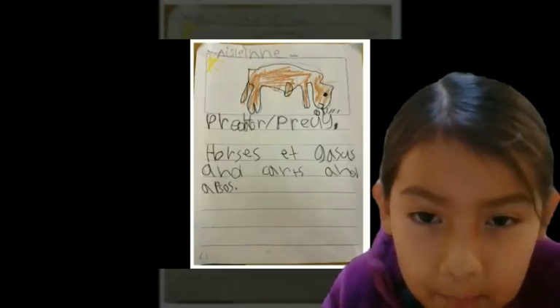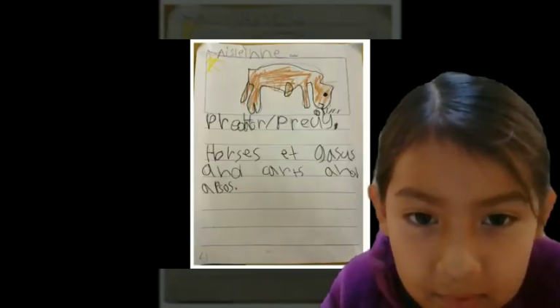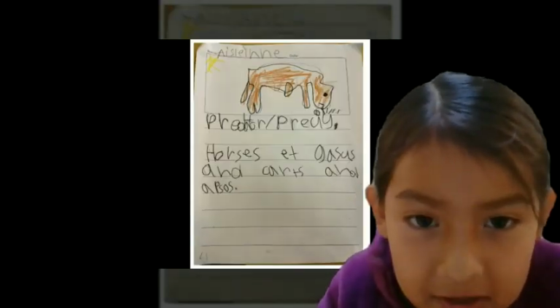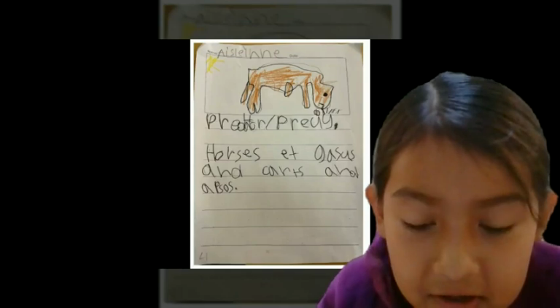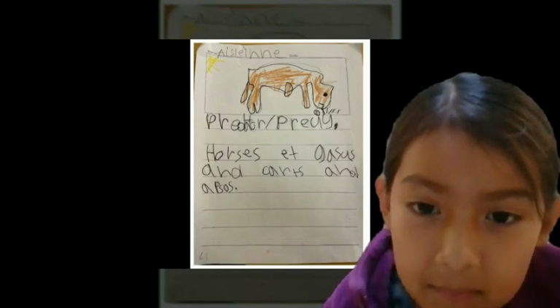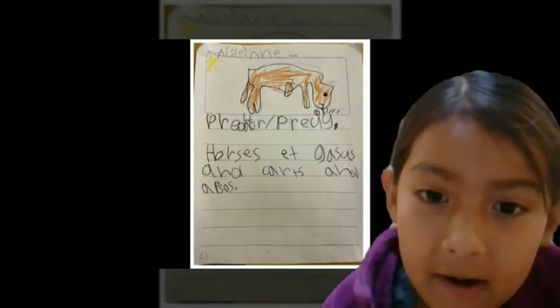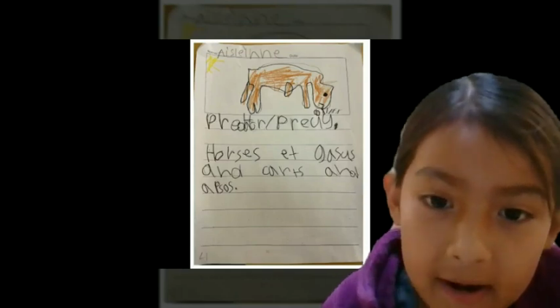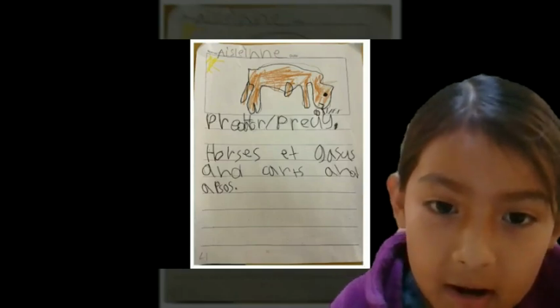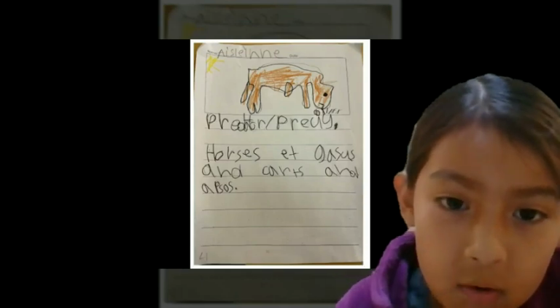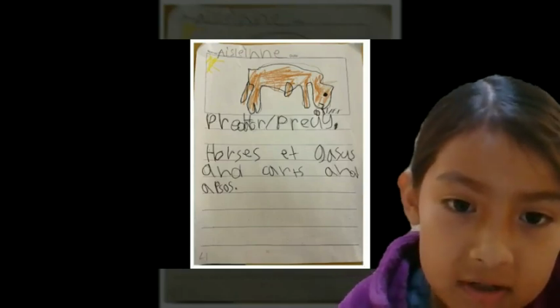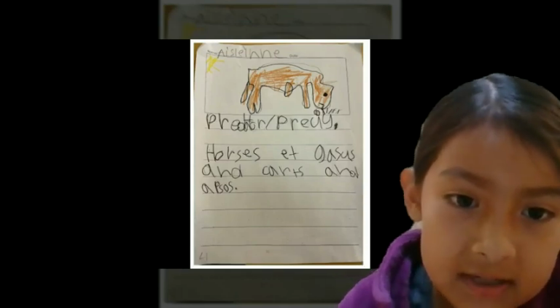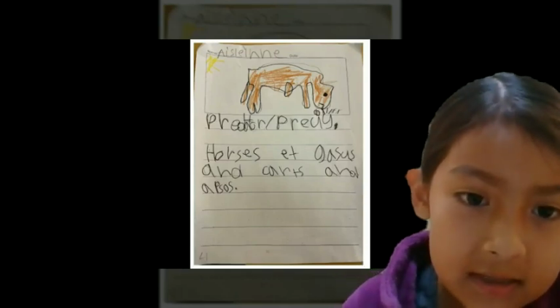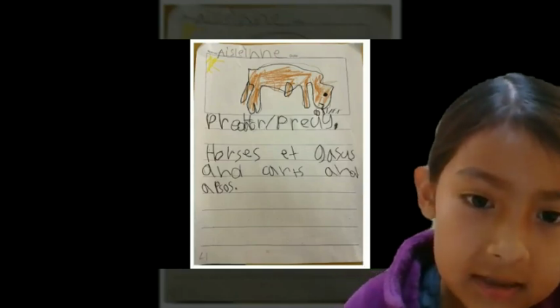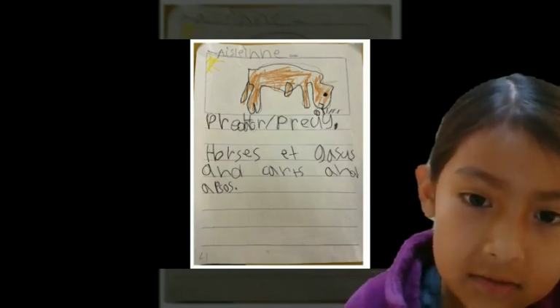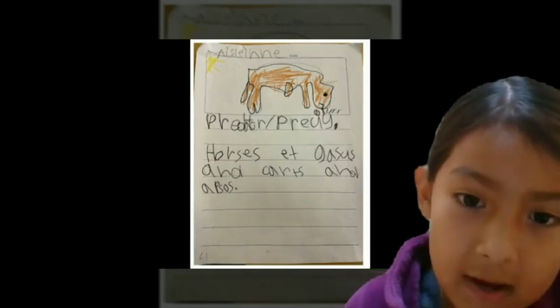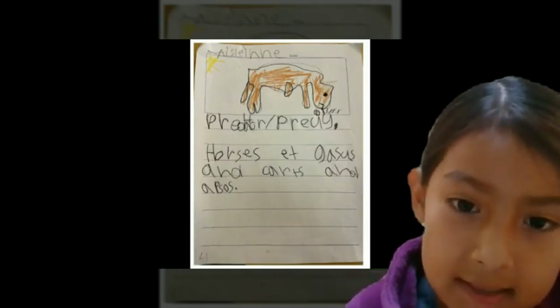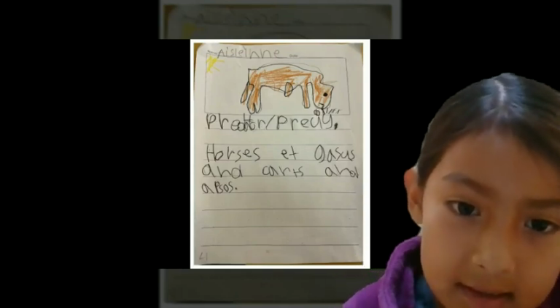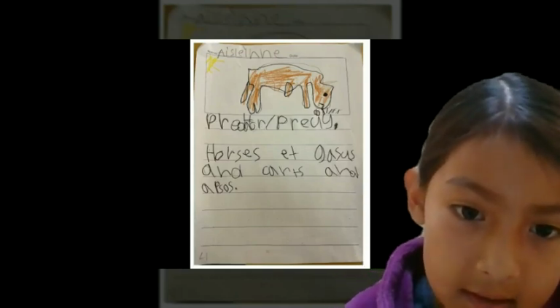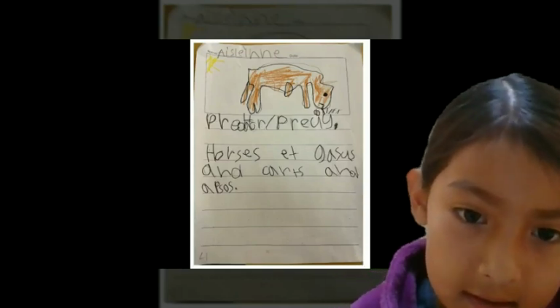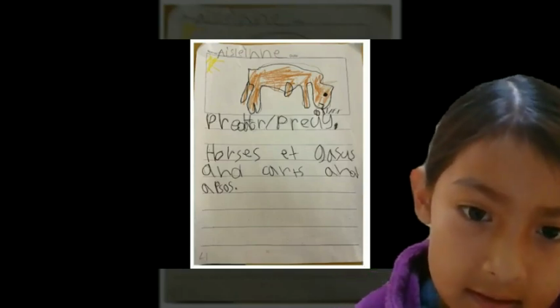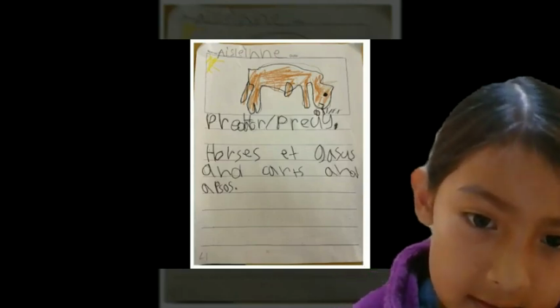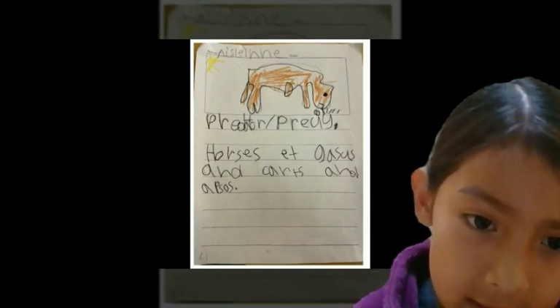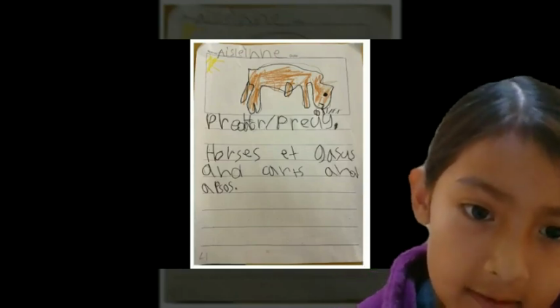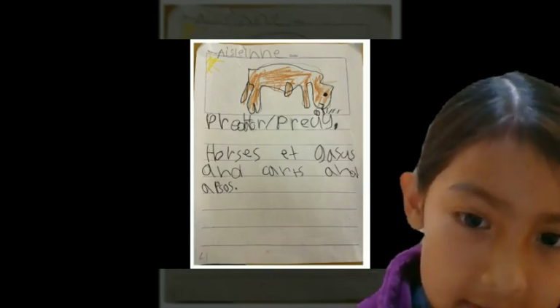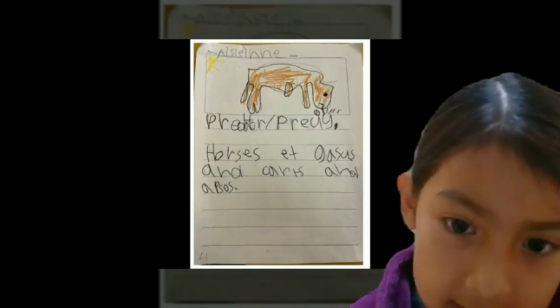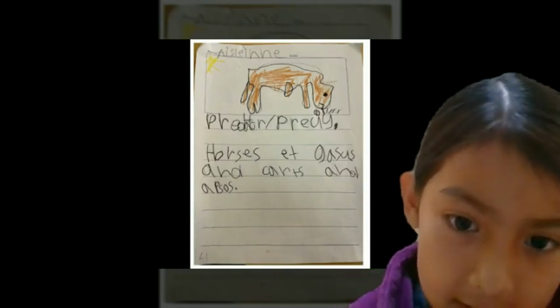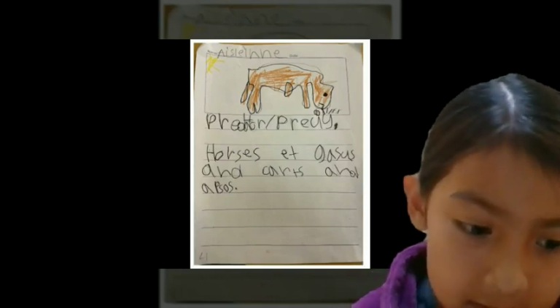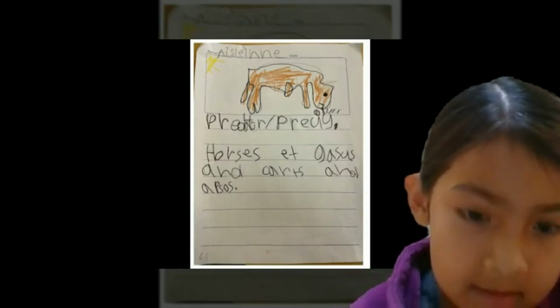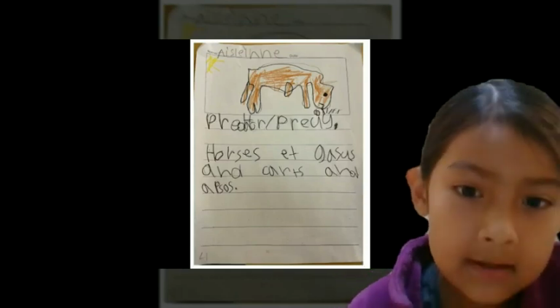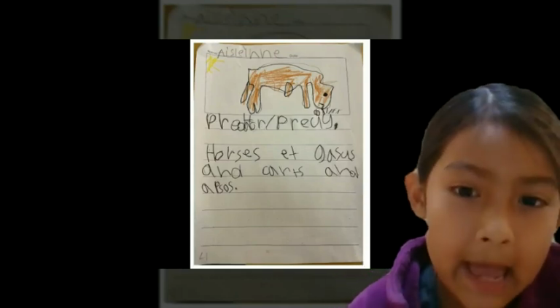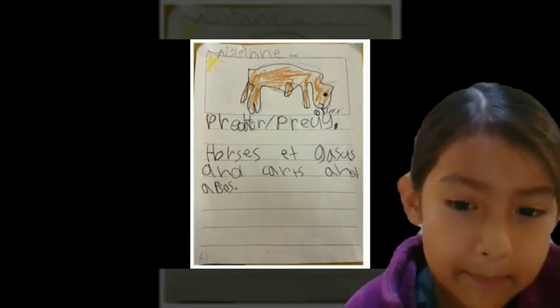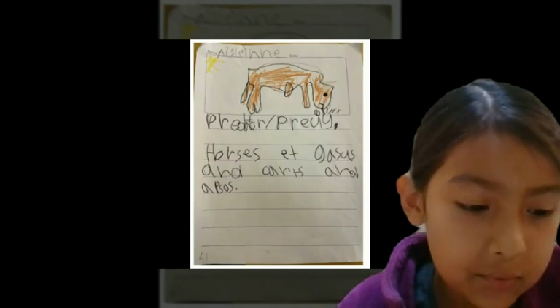Predator and prey. Horses eat grass and carrots and apples.